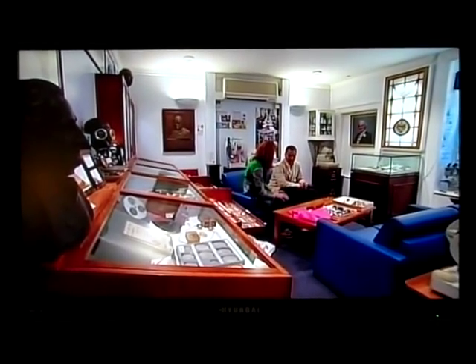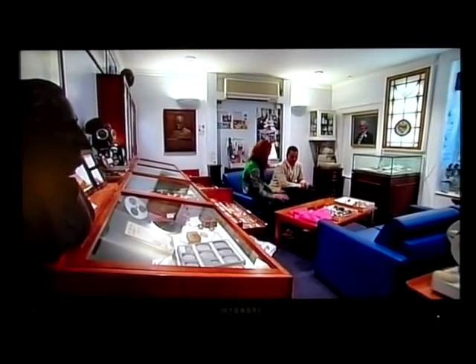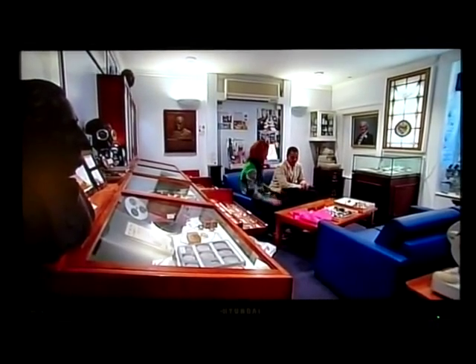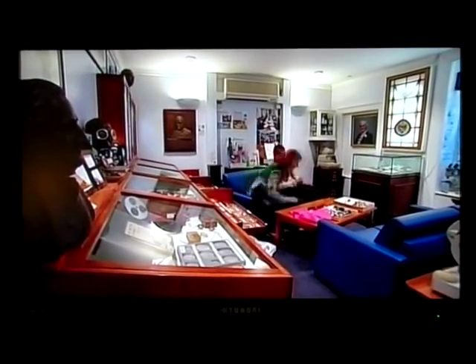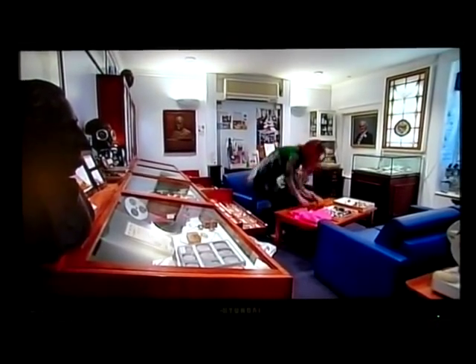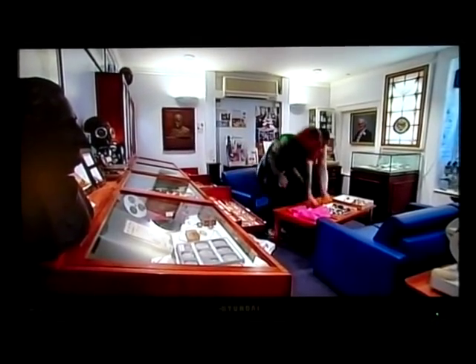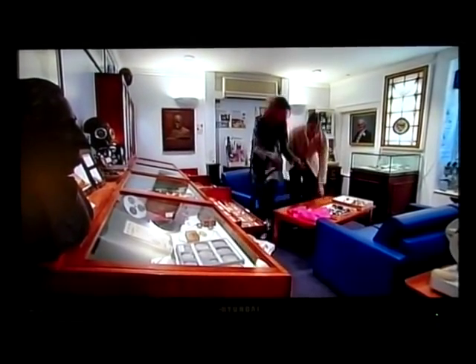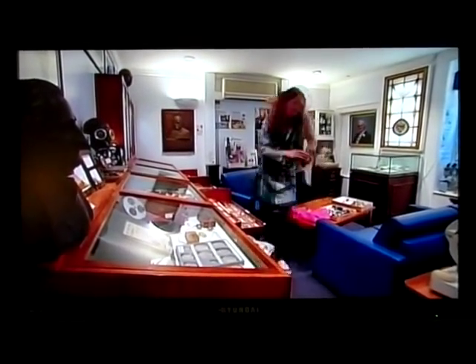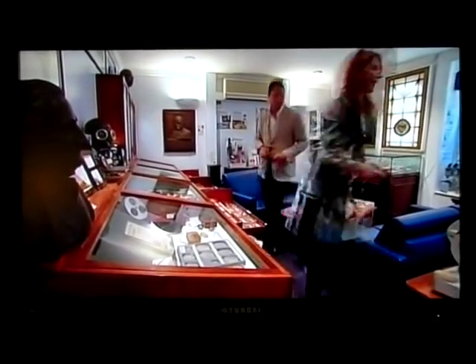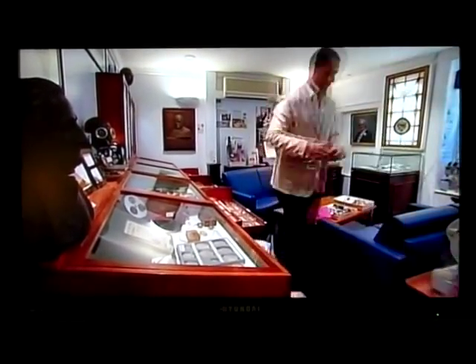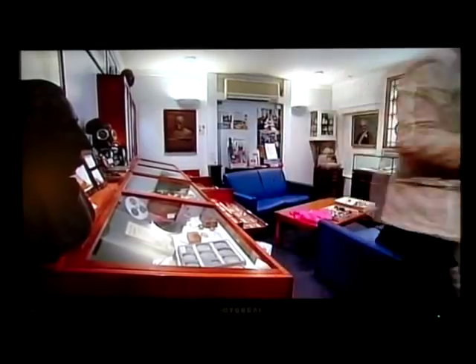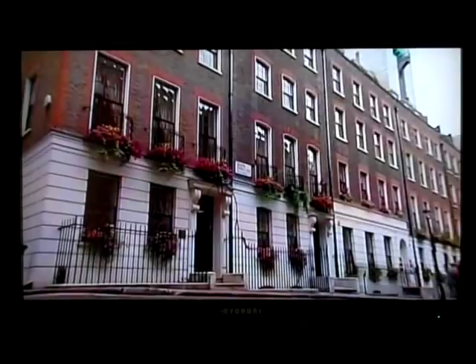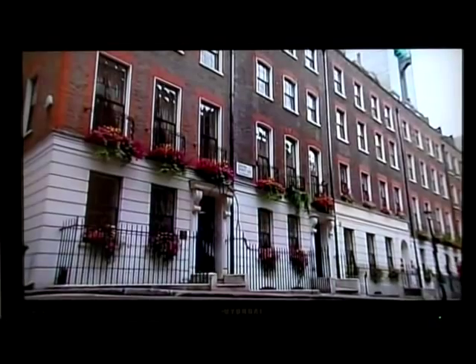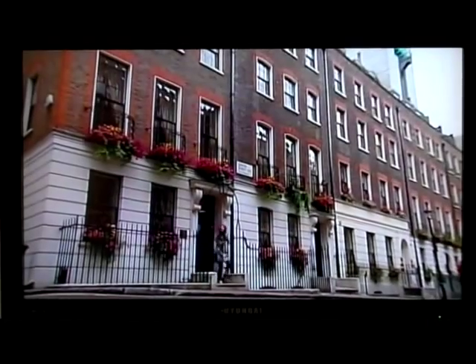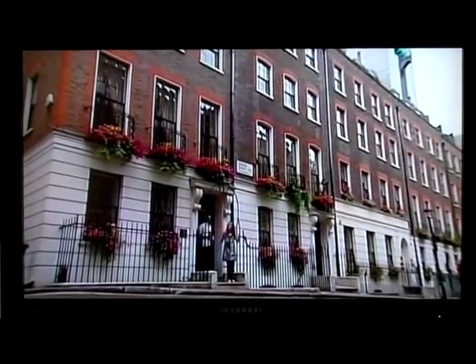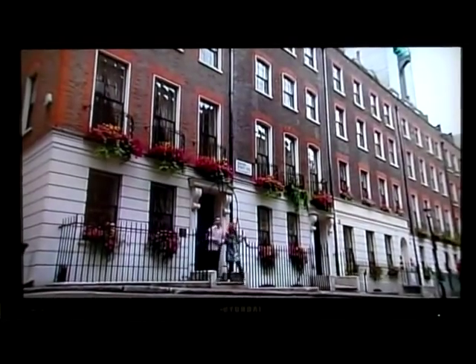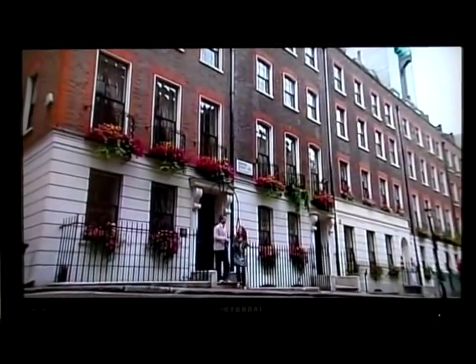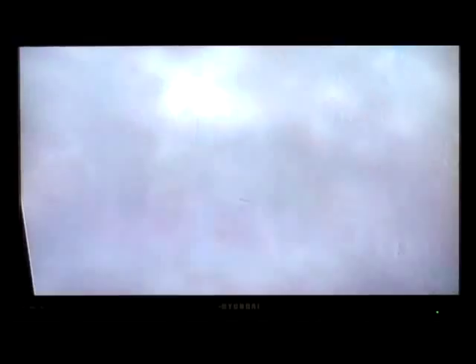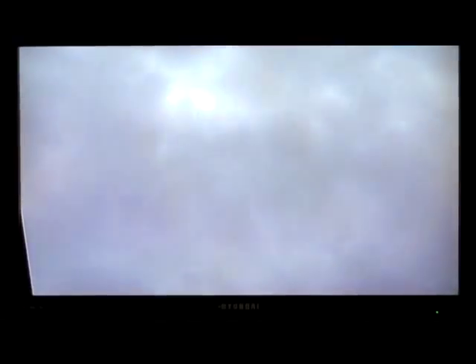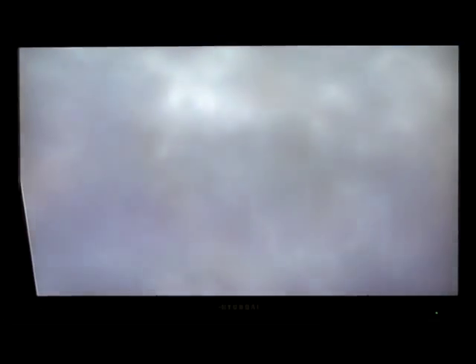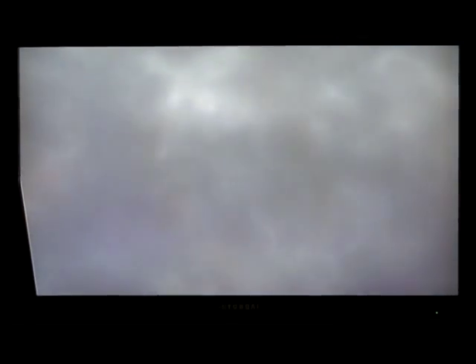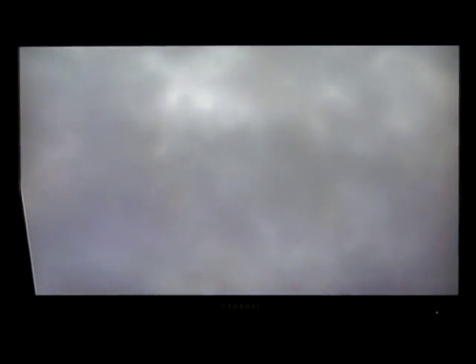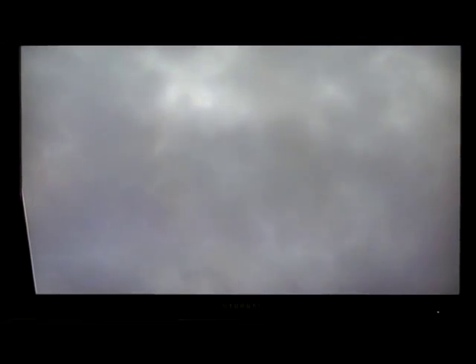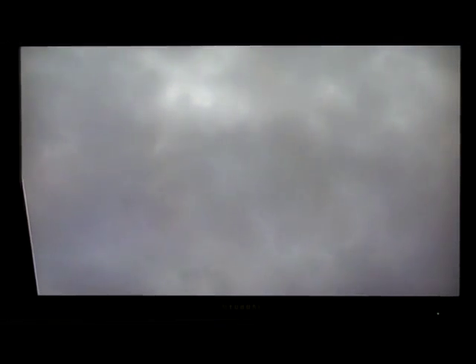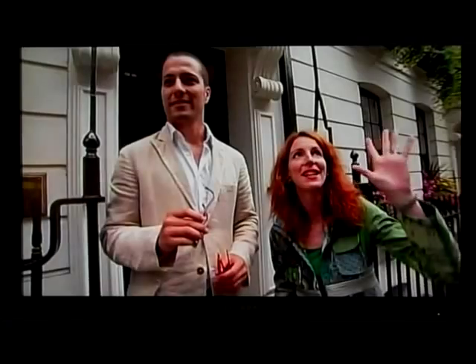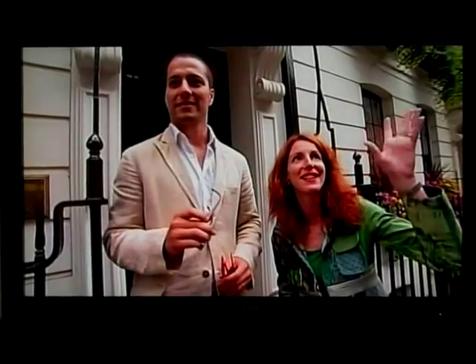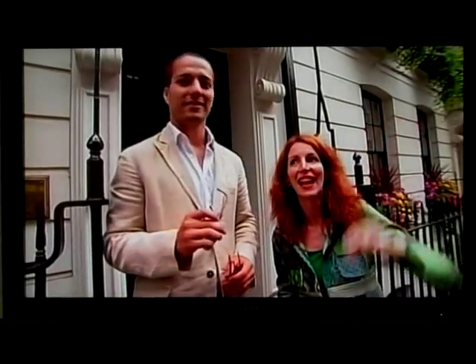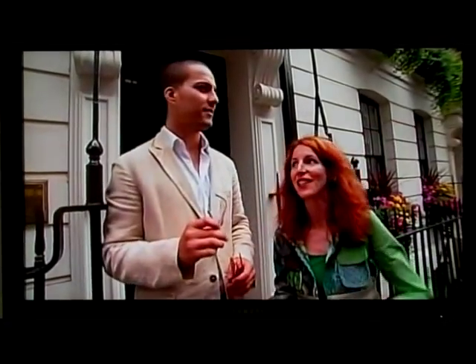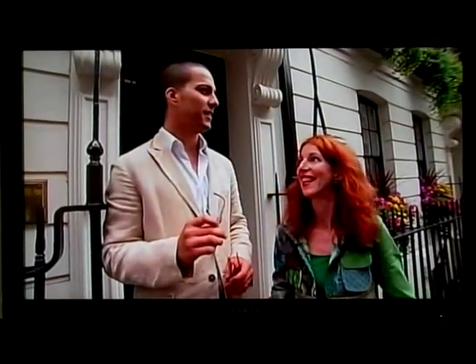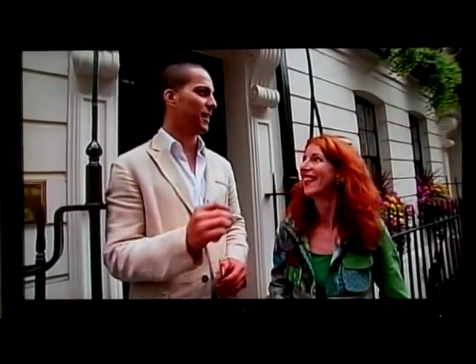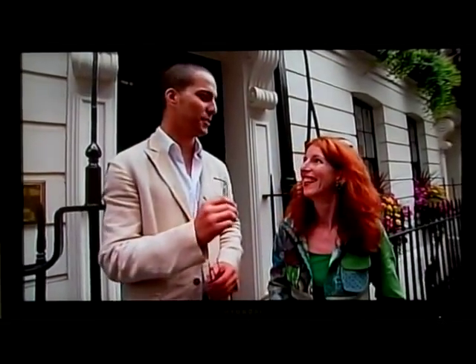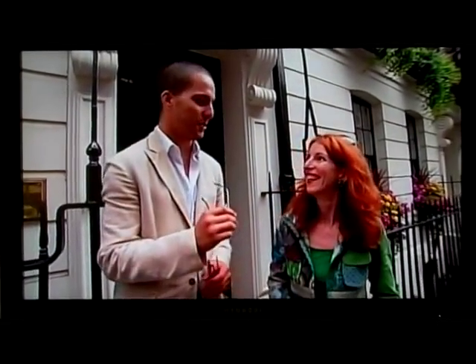But before she gets down to business, Catherine takes Fidel outside to try on the sunglasses. It's a bit cloudy. It will happen, yes.